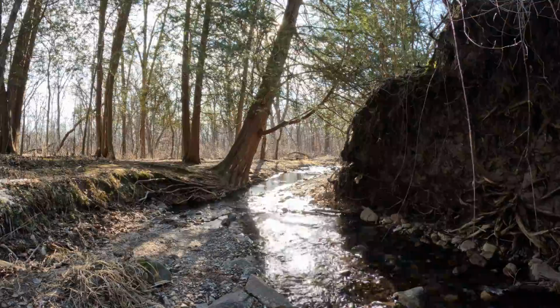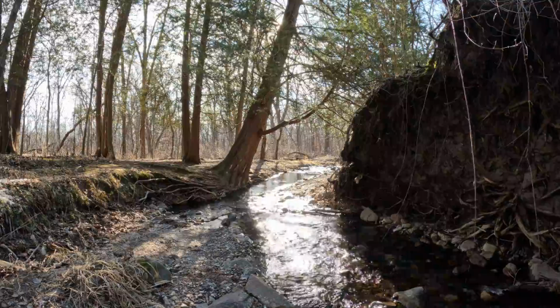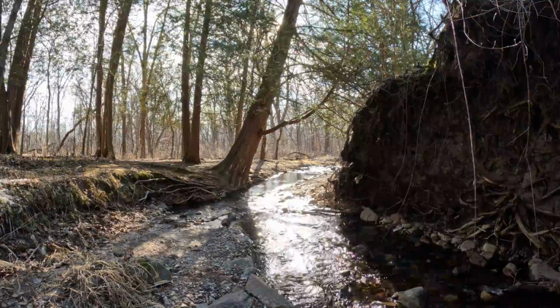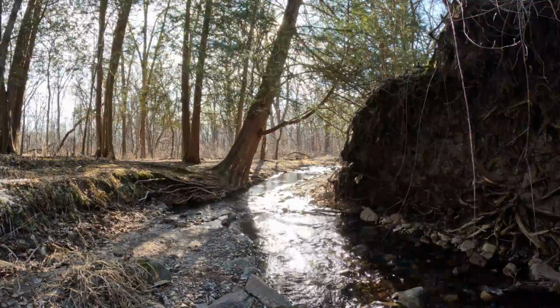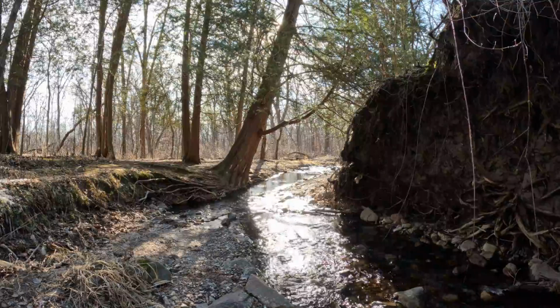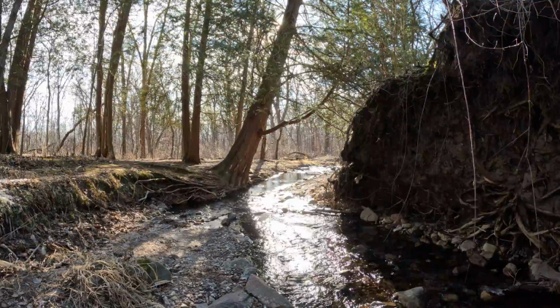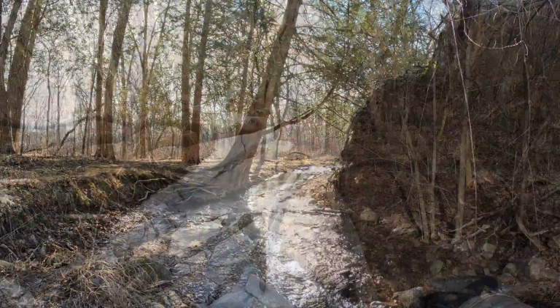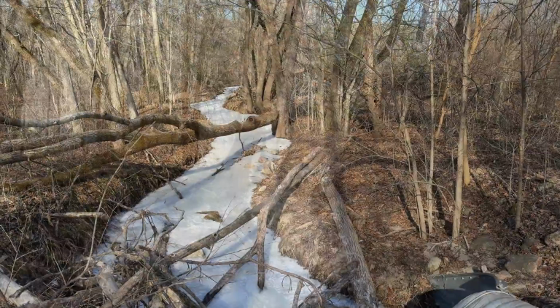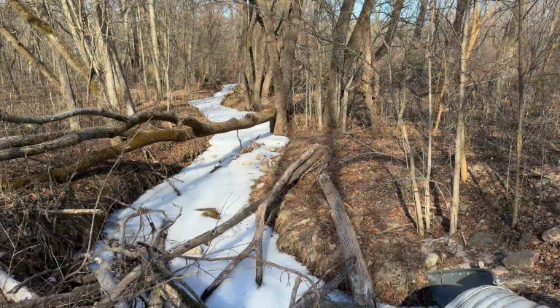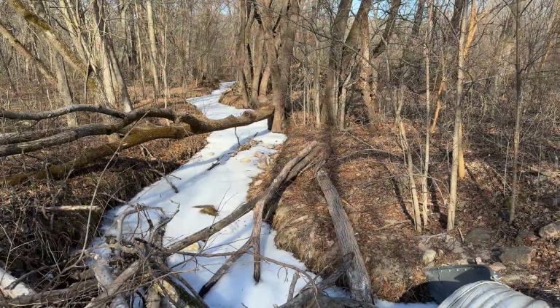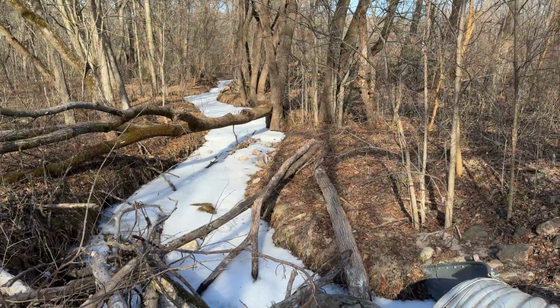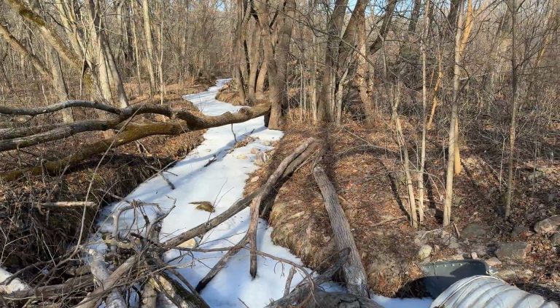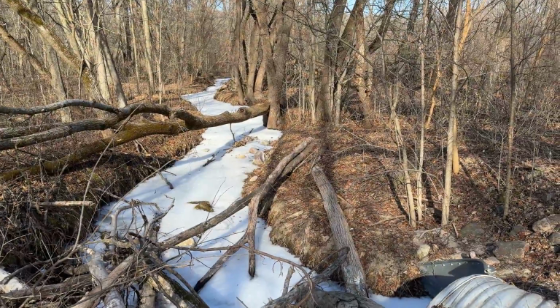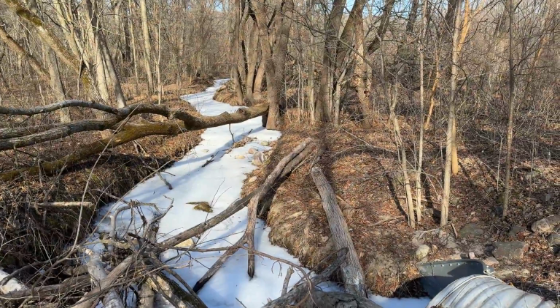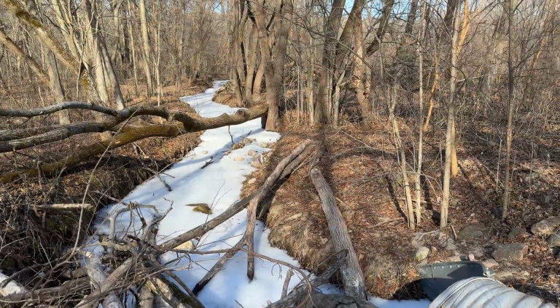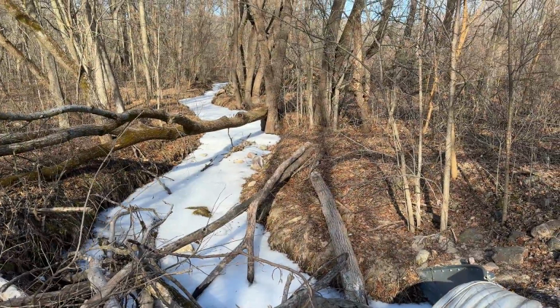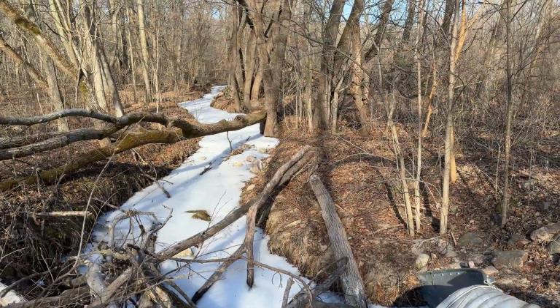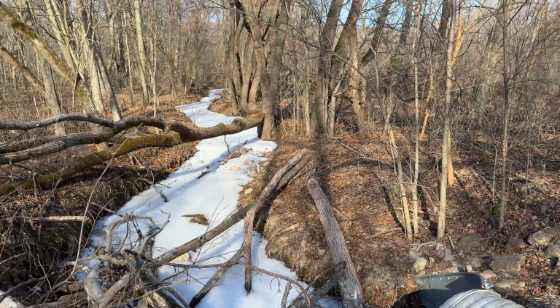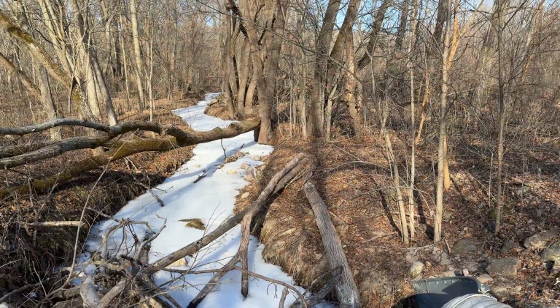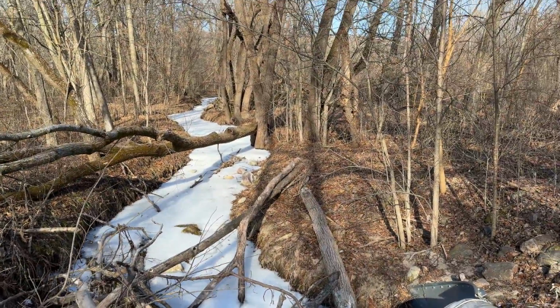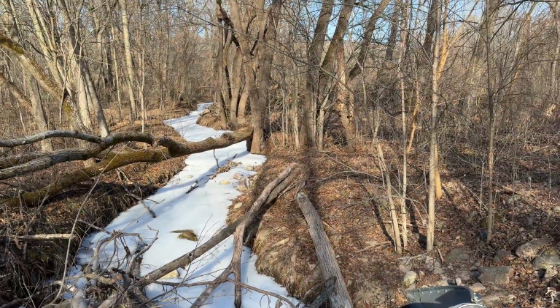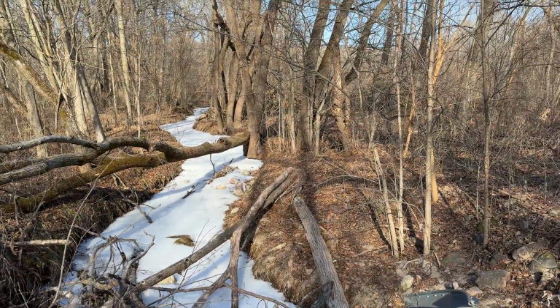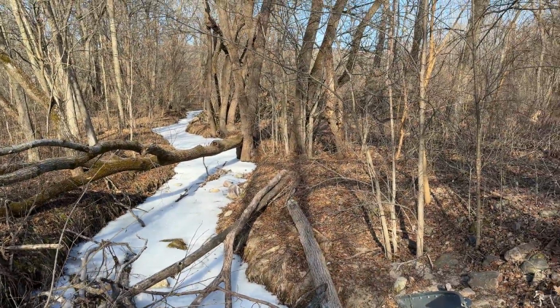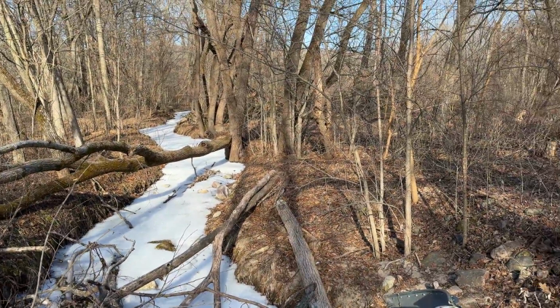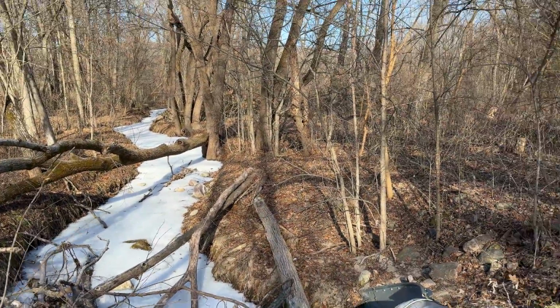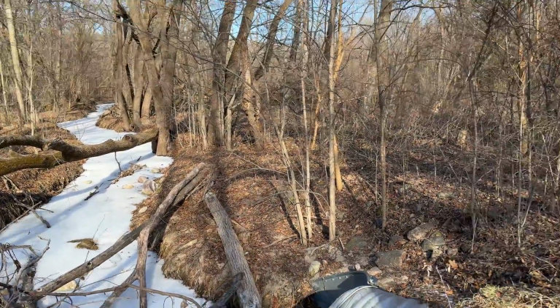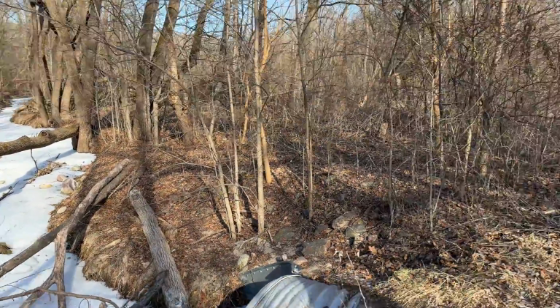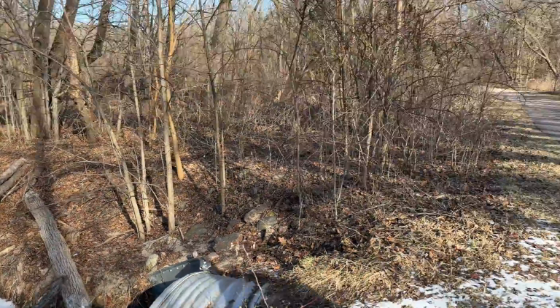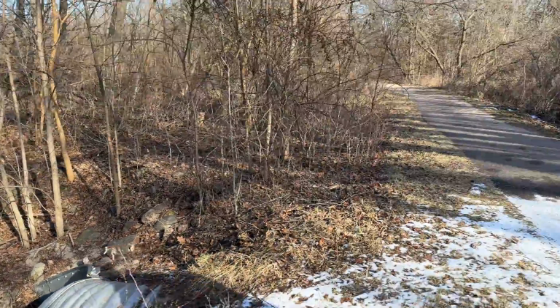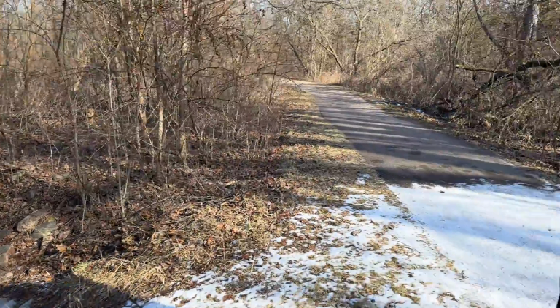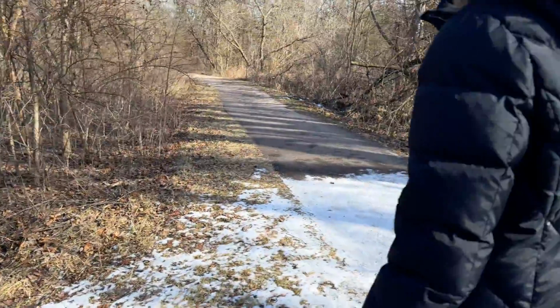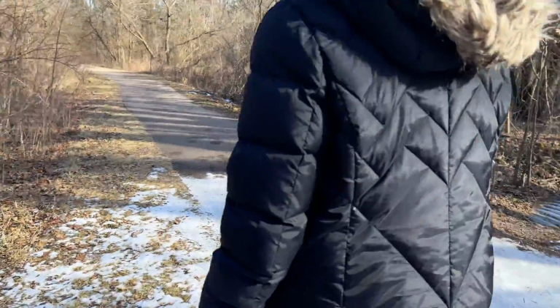That is really pretty. It's like a frosted creek.